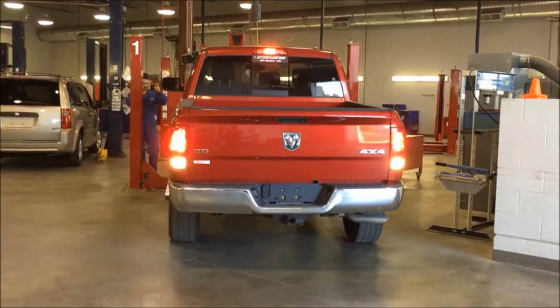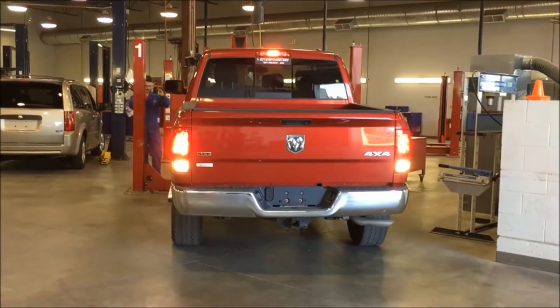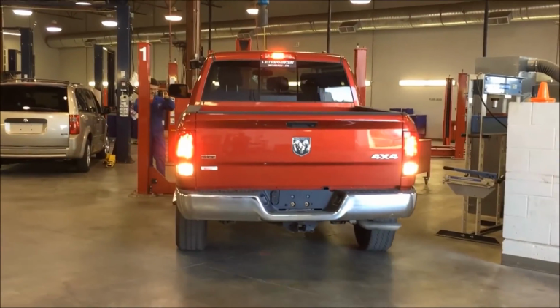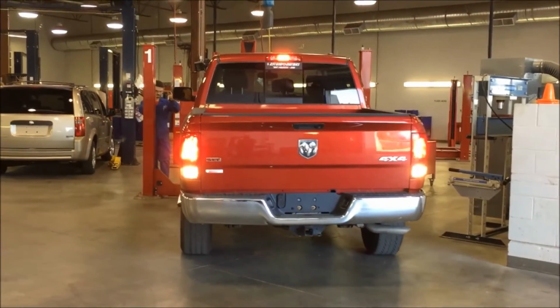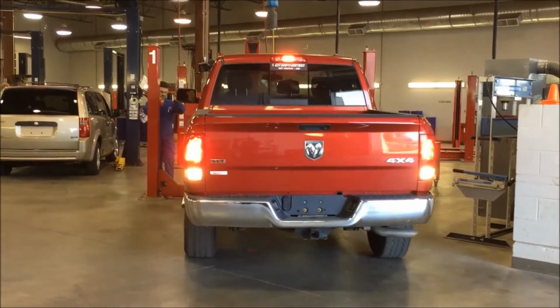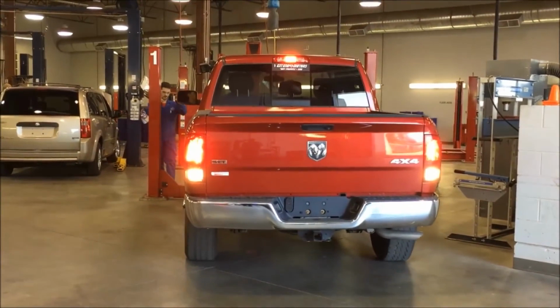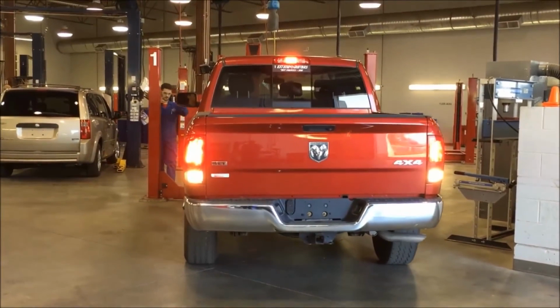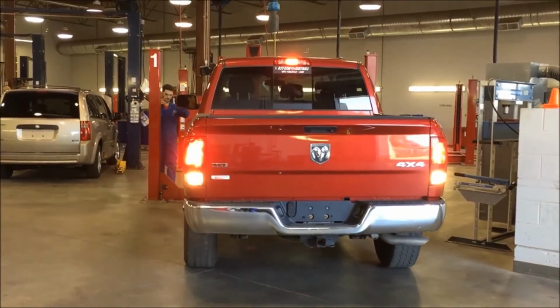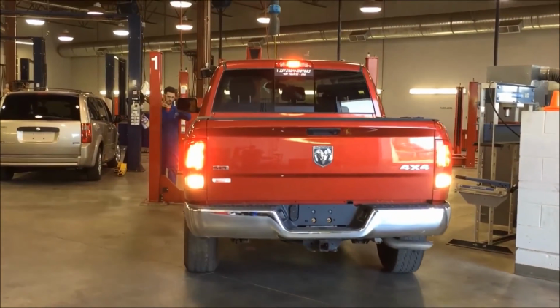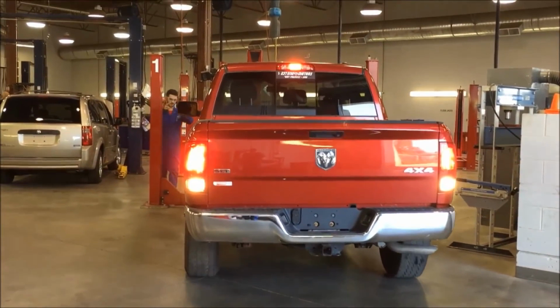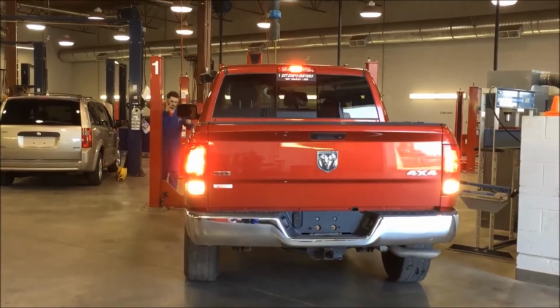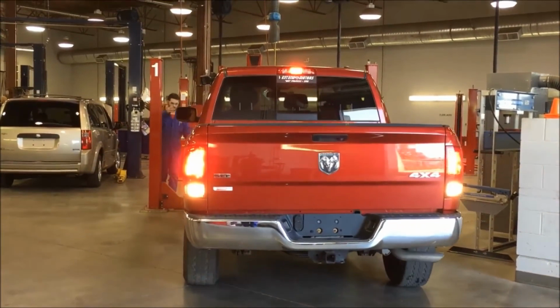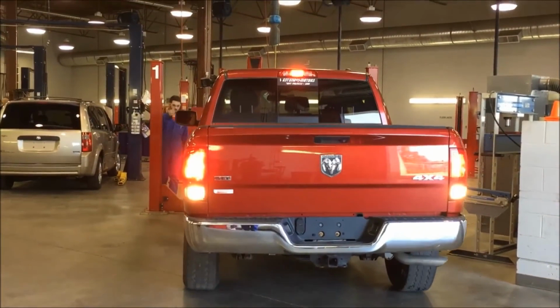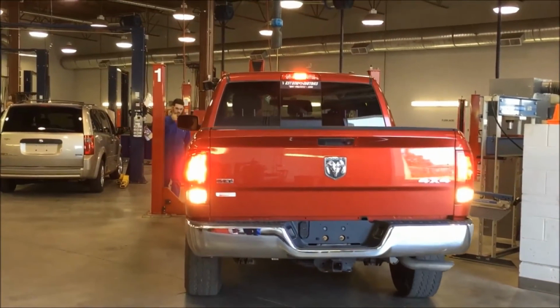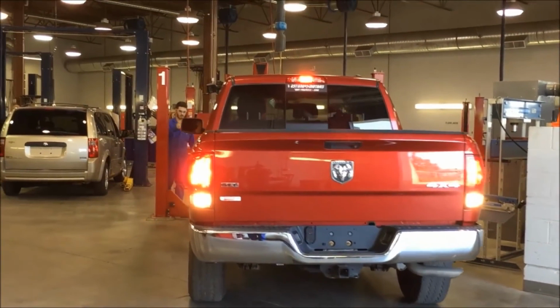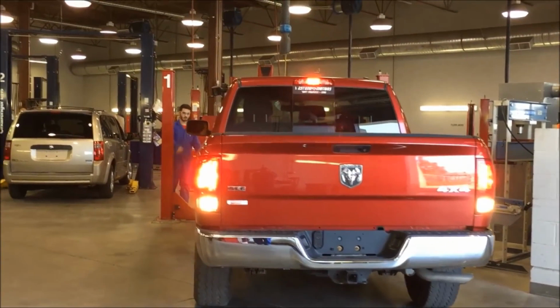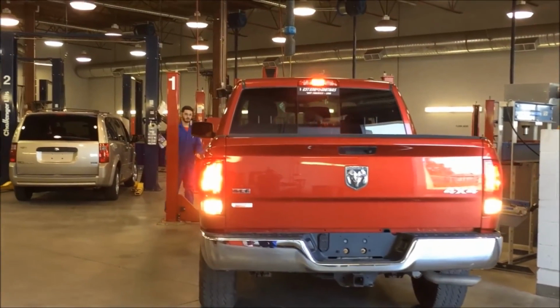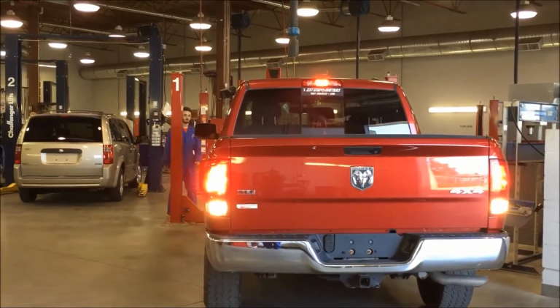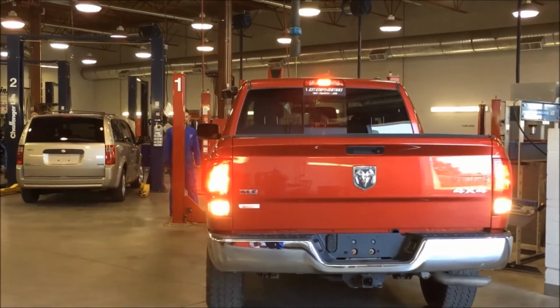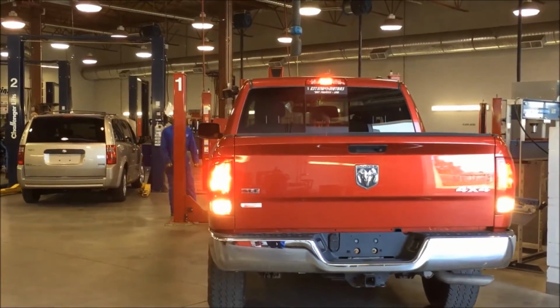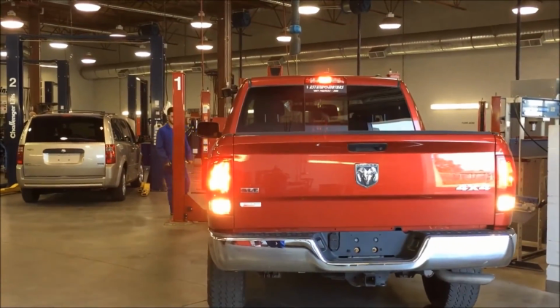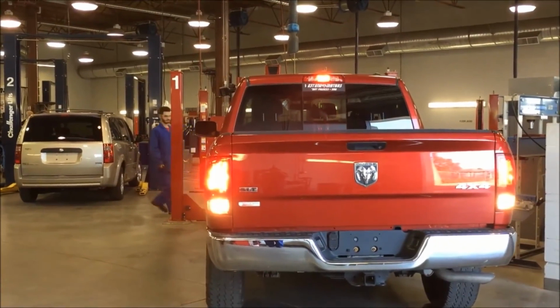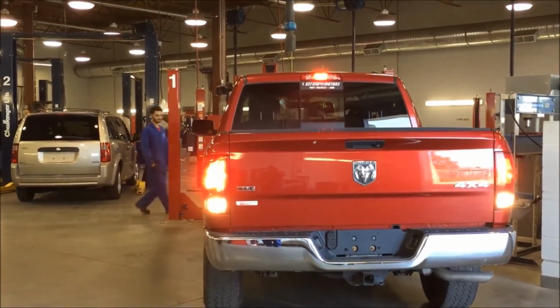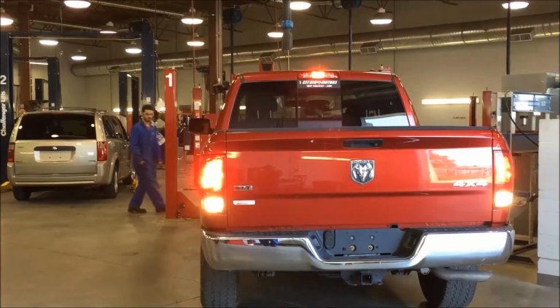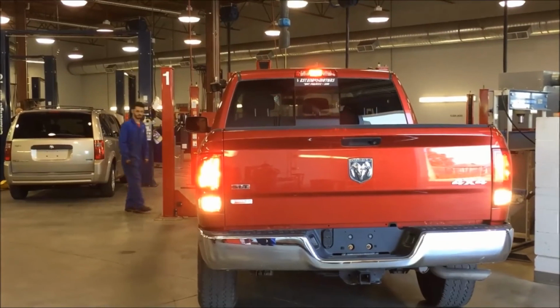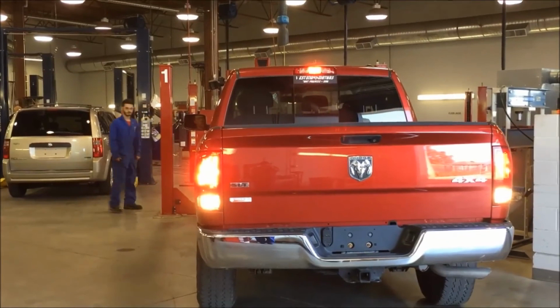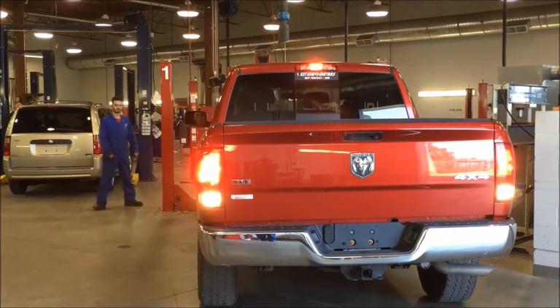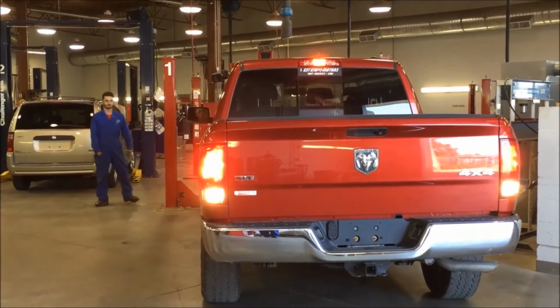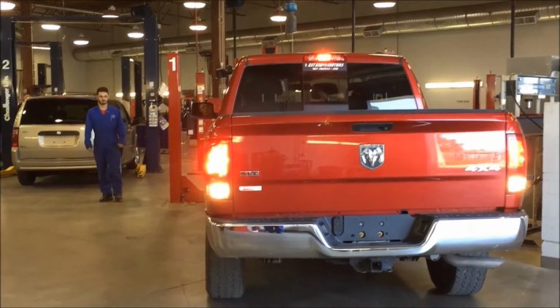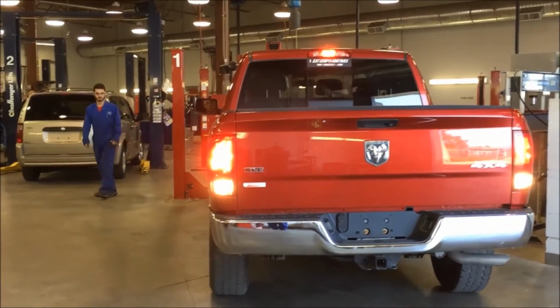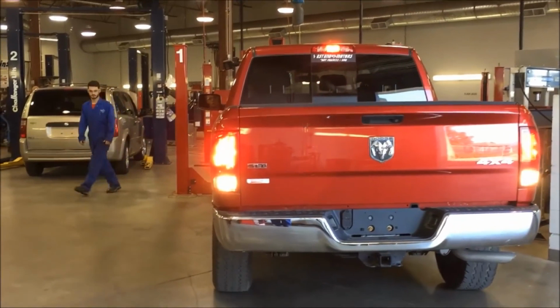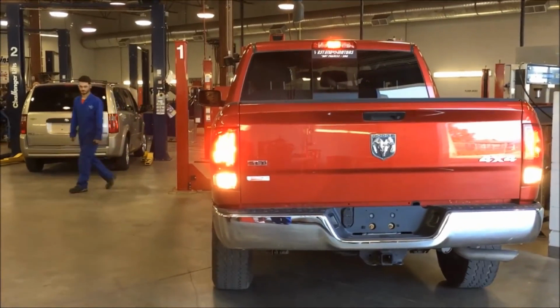Now that you are safely off the hoist, you can return the vehicle to the customer and you're done.